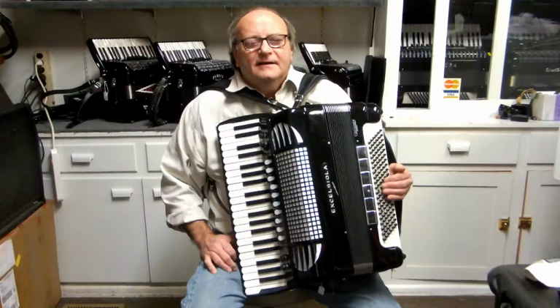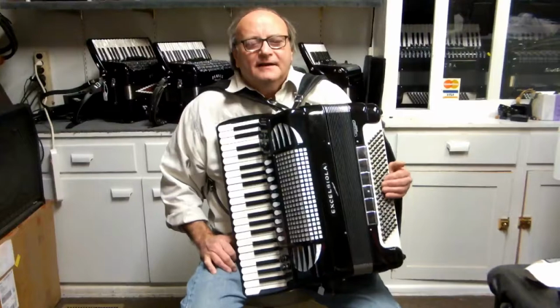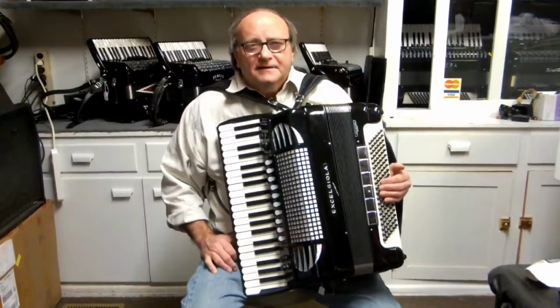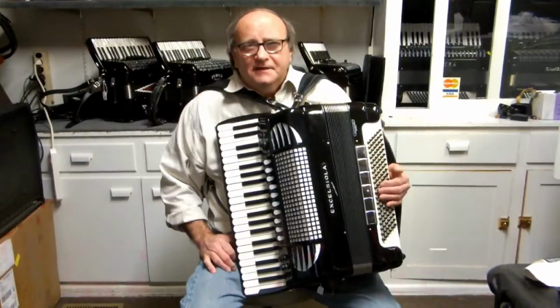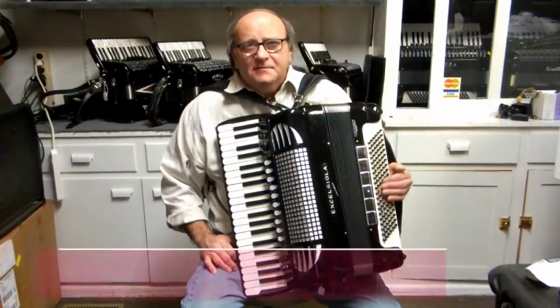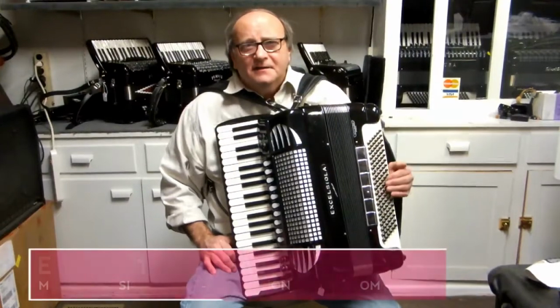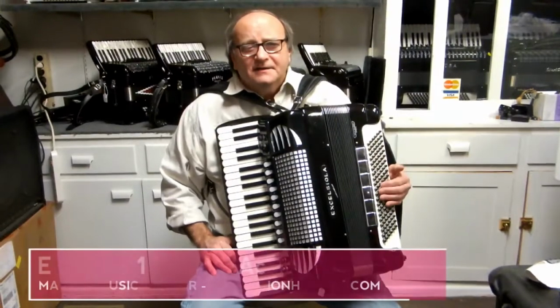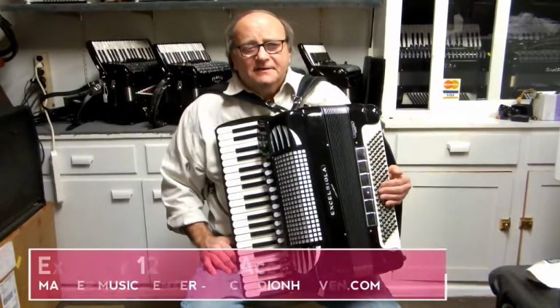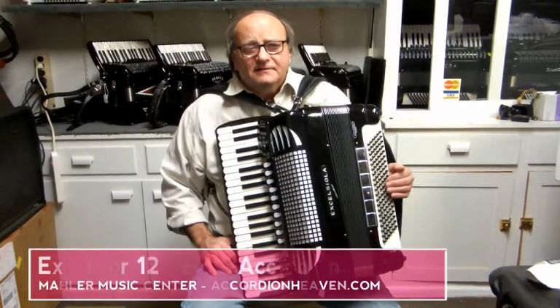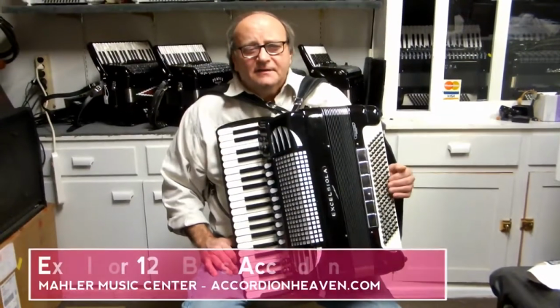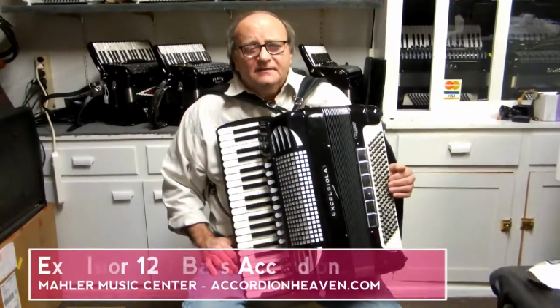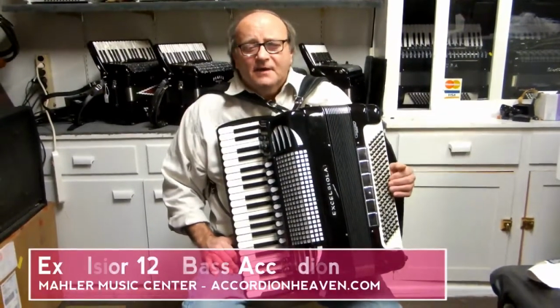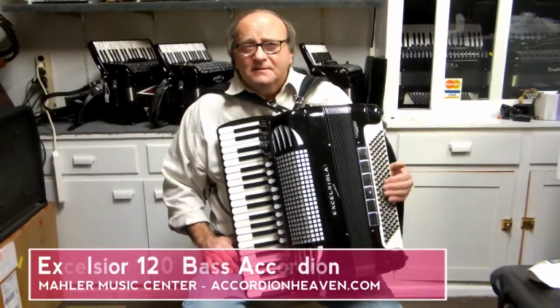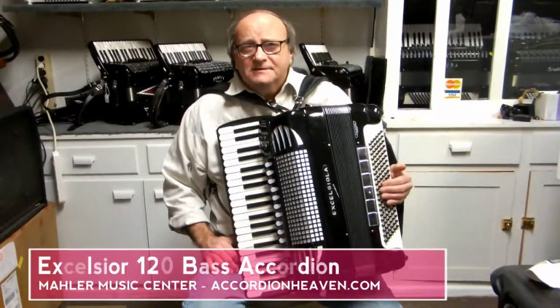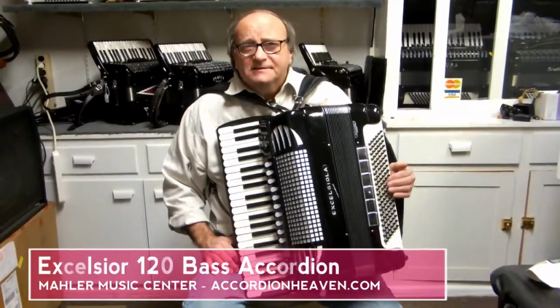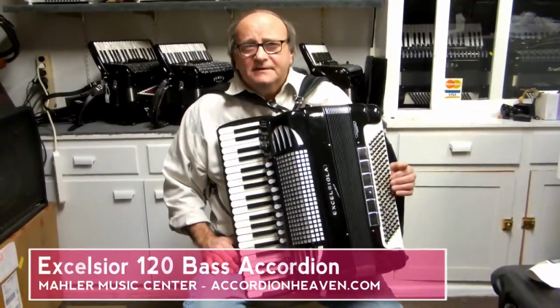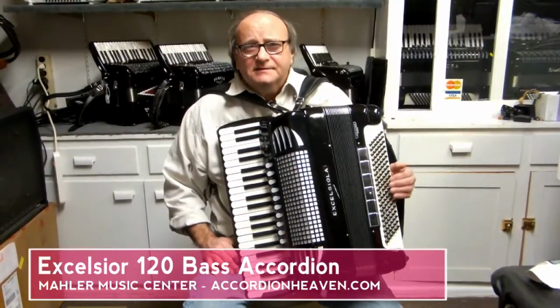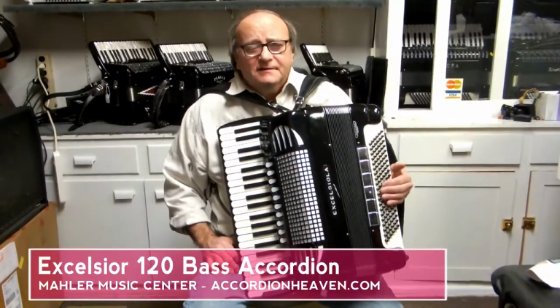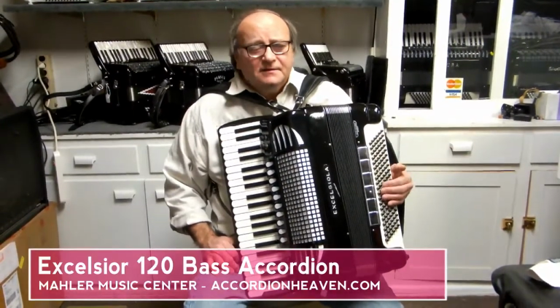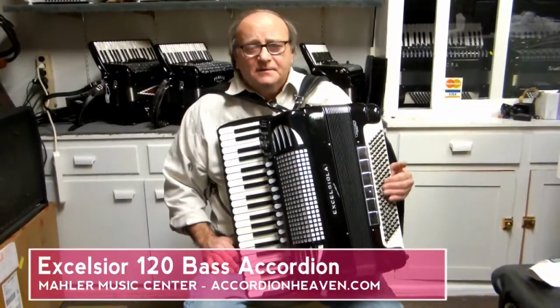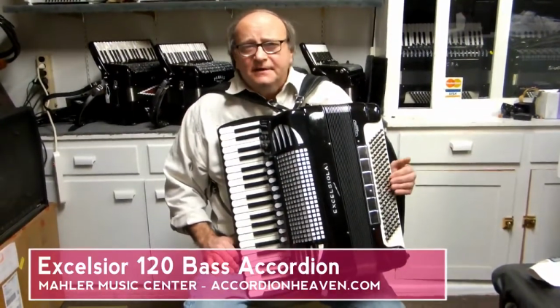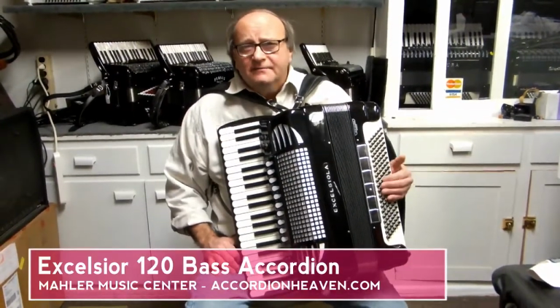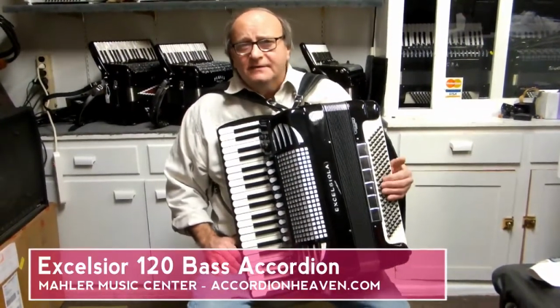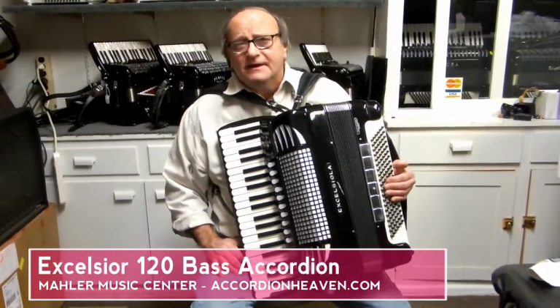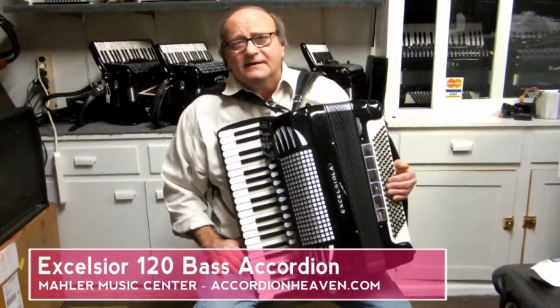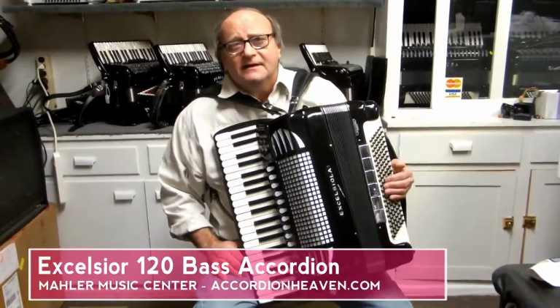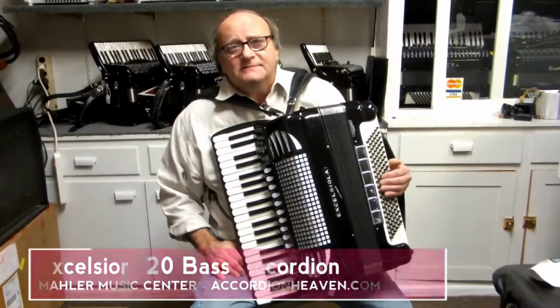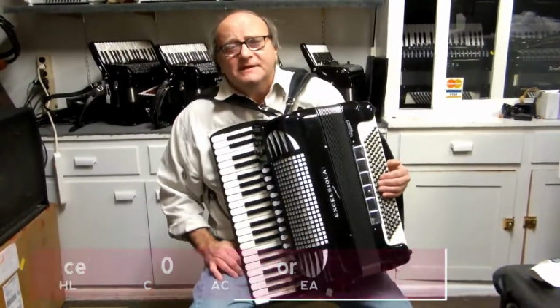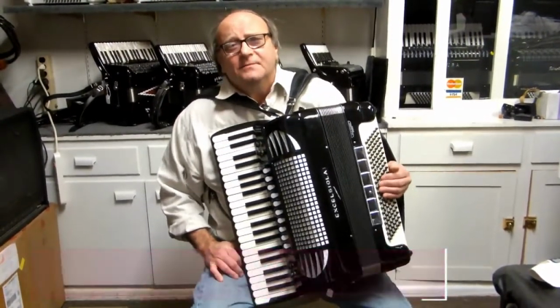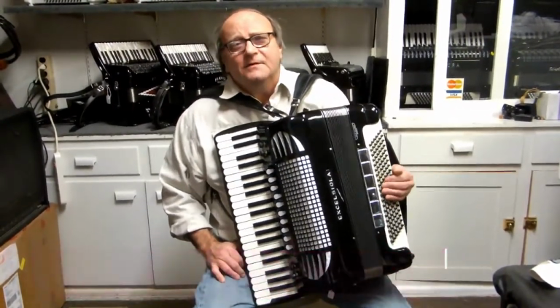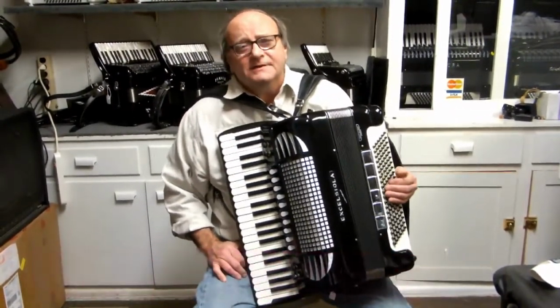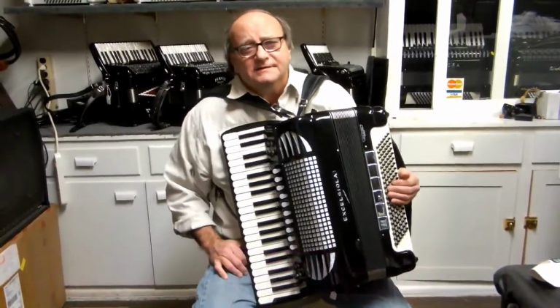Hi, Ken Mahler here, Mahler Music Centers, AccordionHeaven.com, St. Paul, Minnesota.